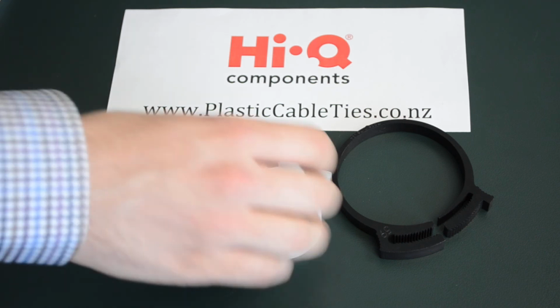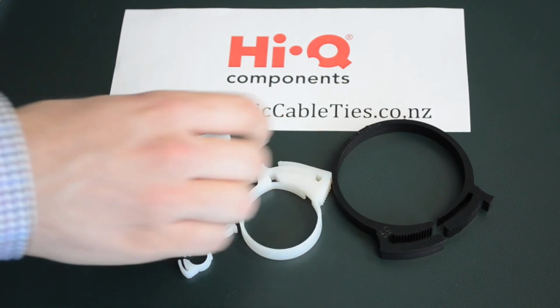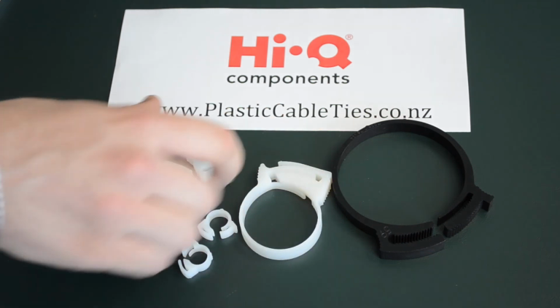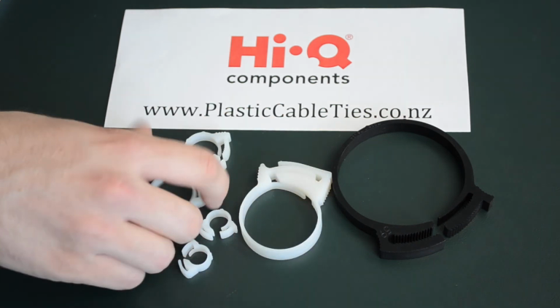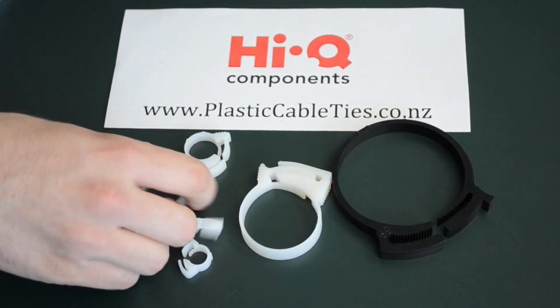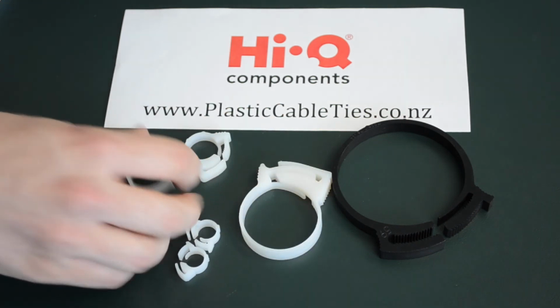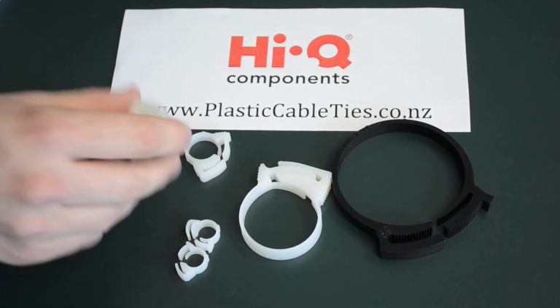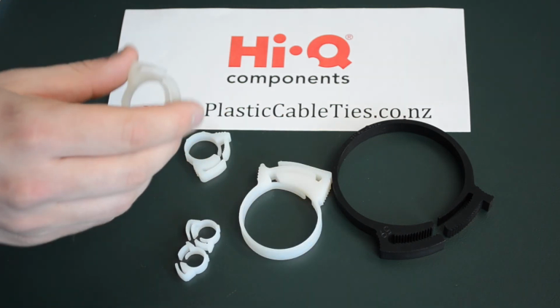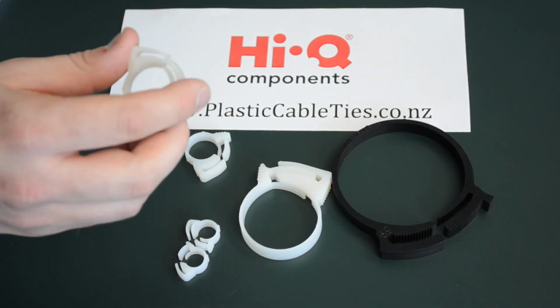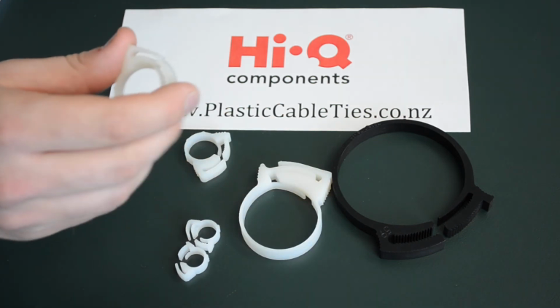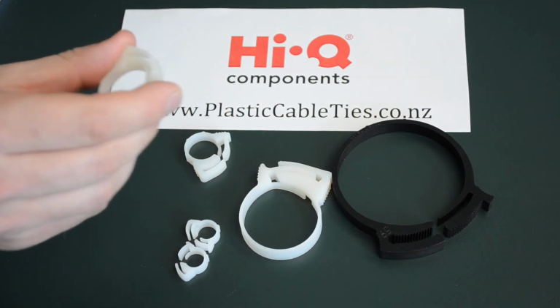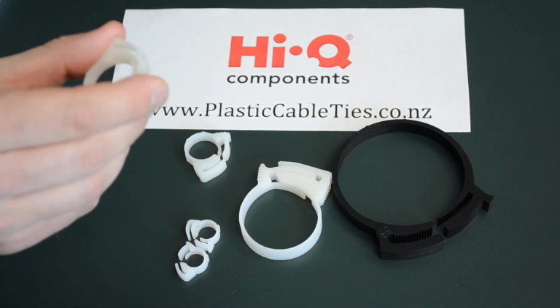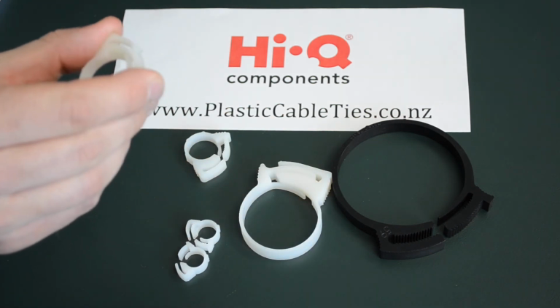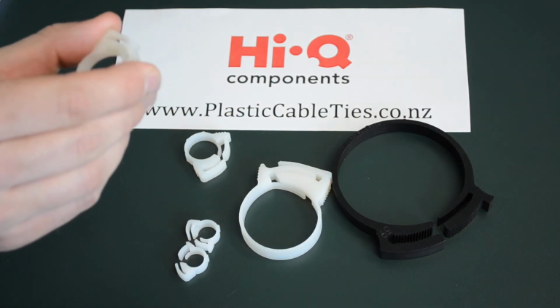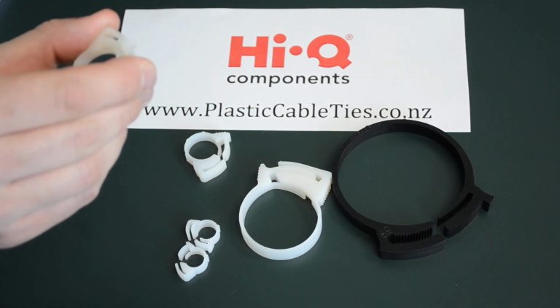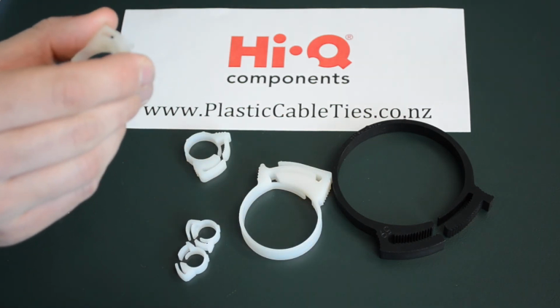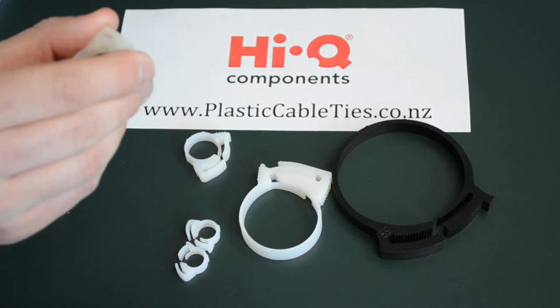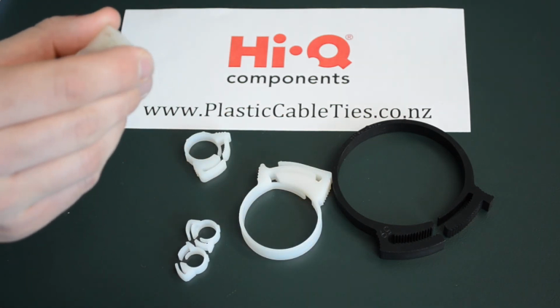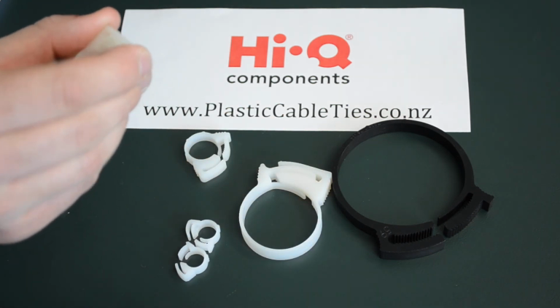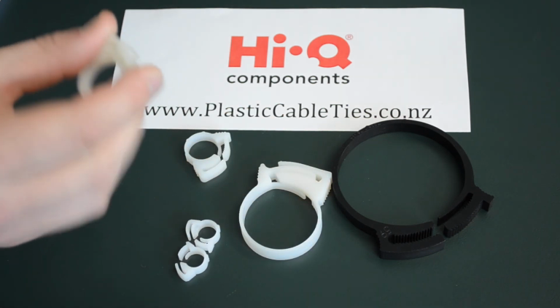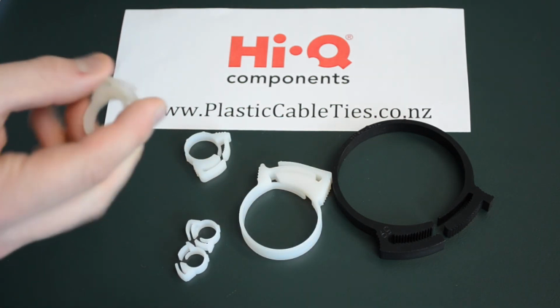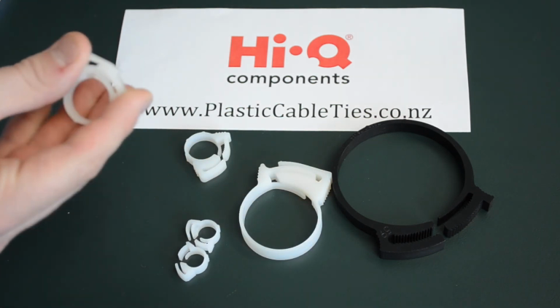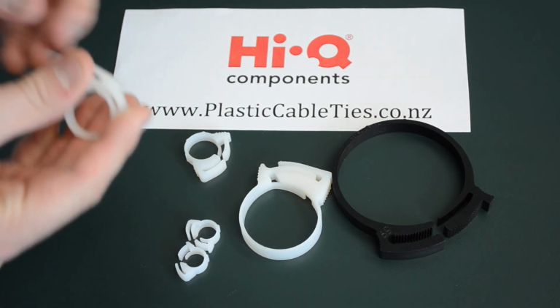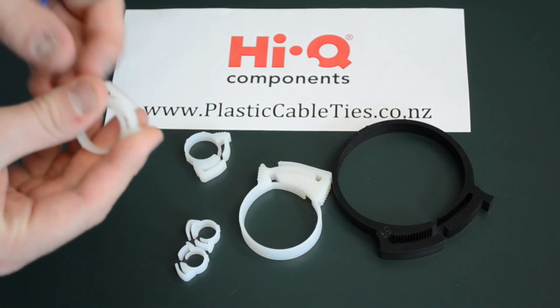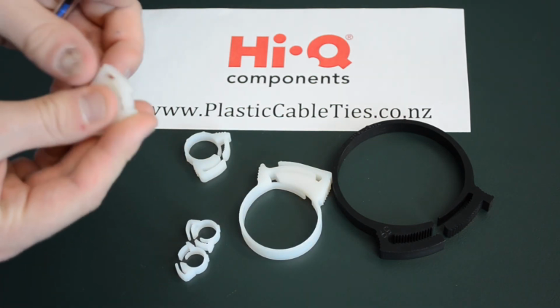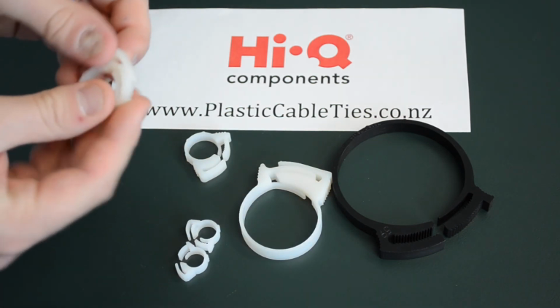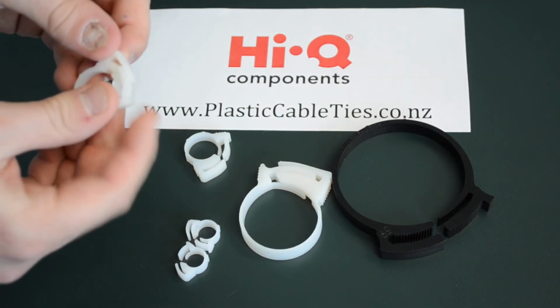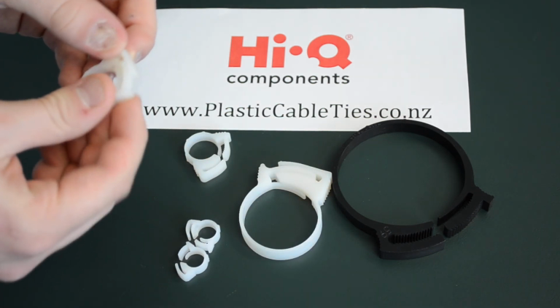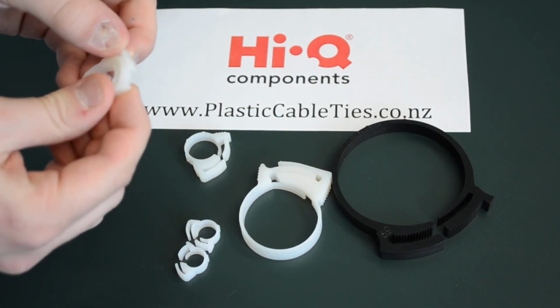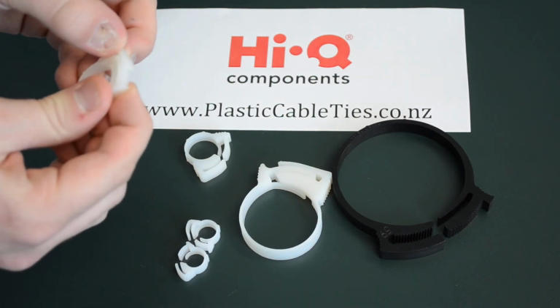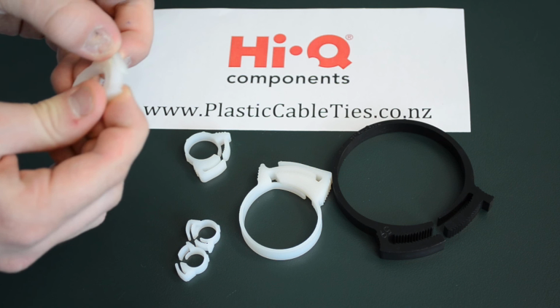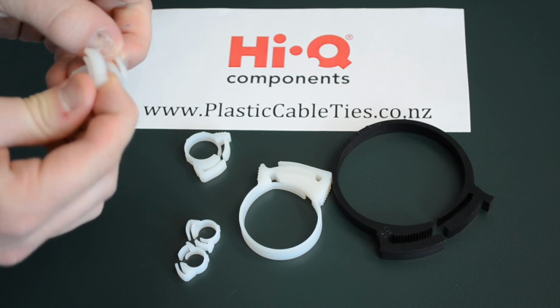As you can see here they're very easily pushed together and just as easily released.